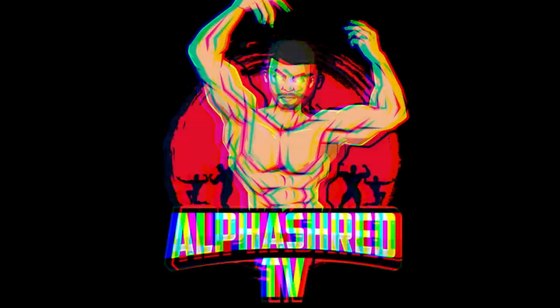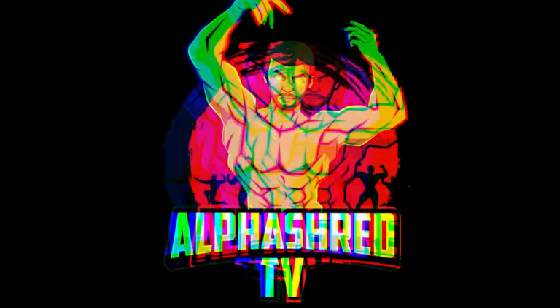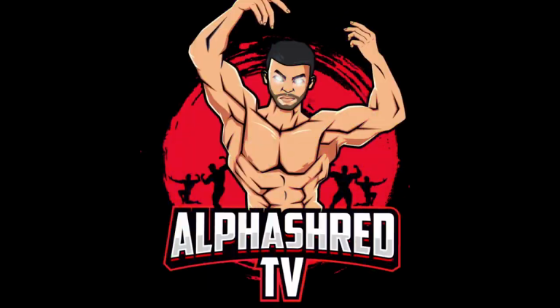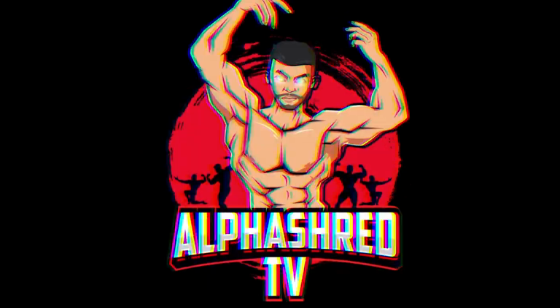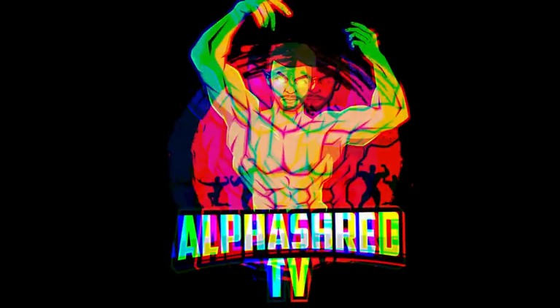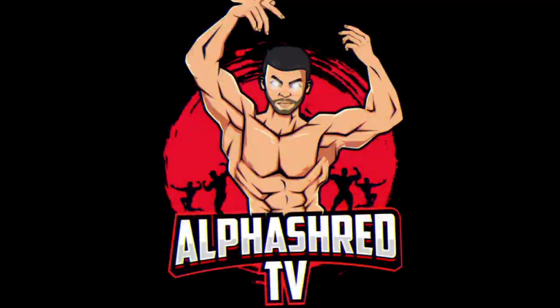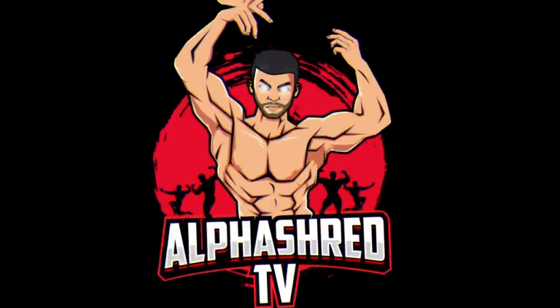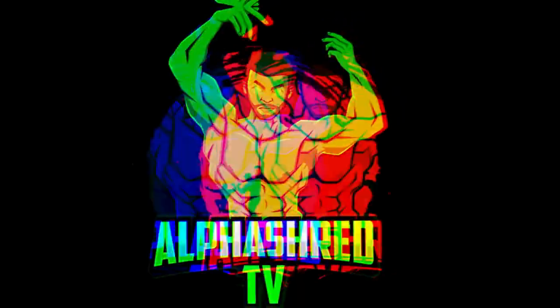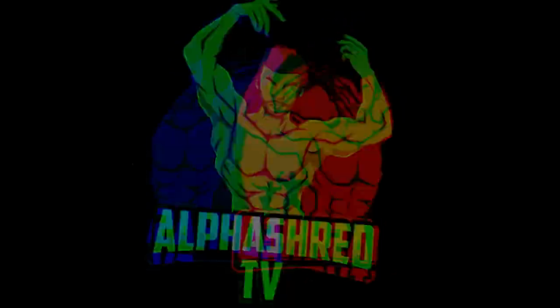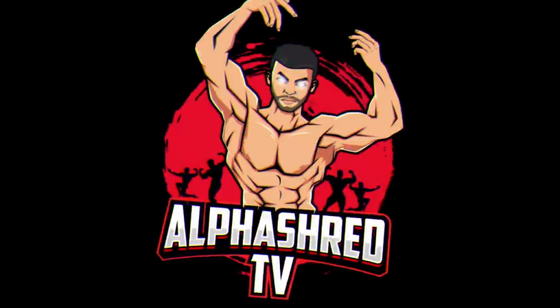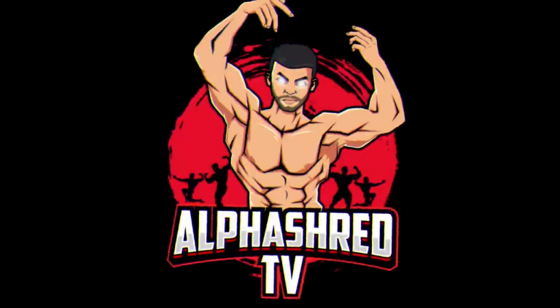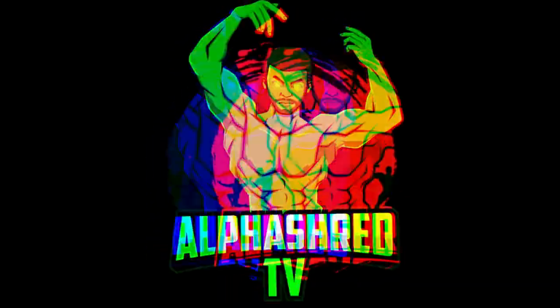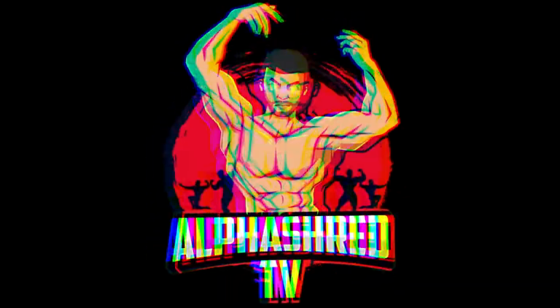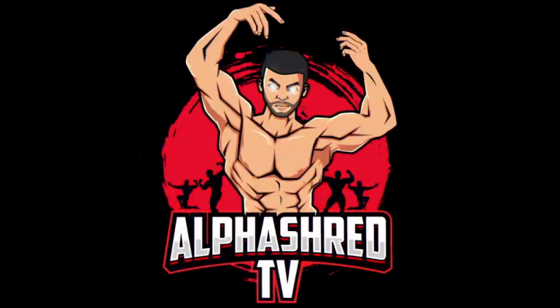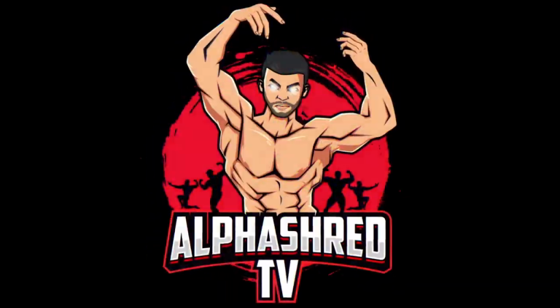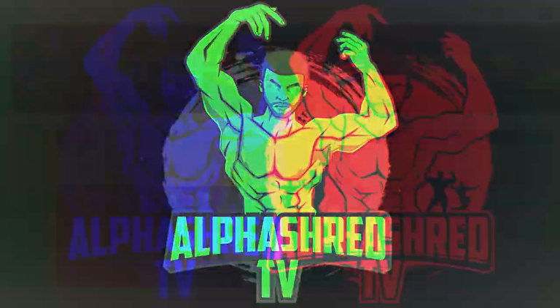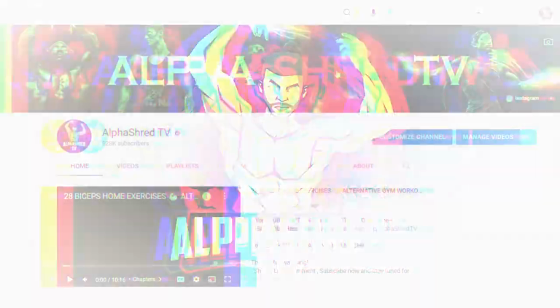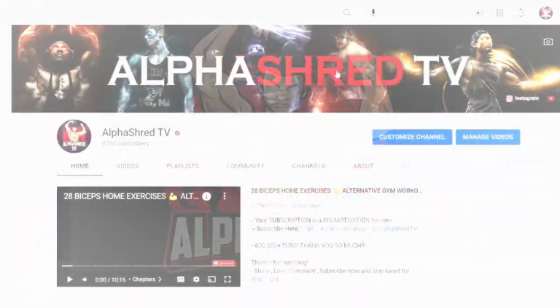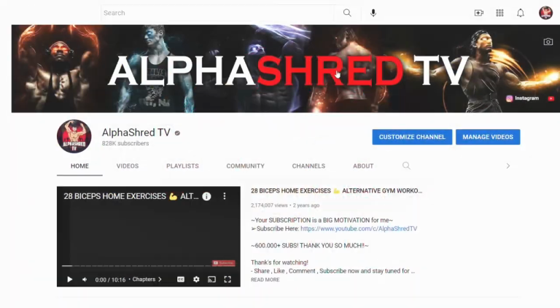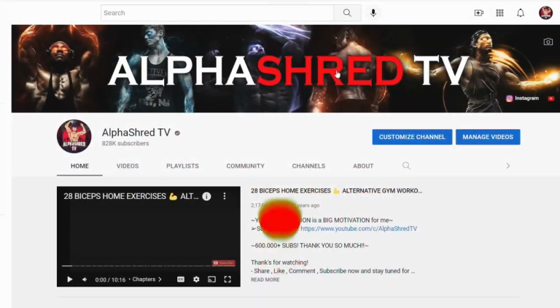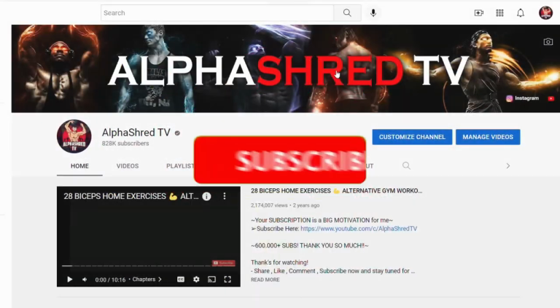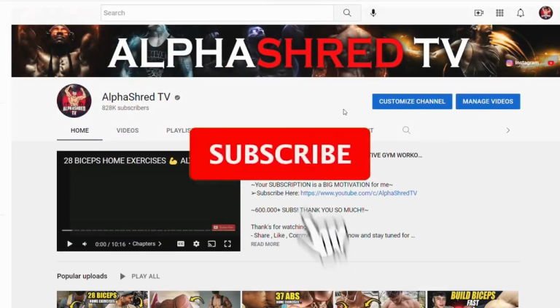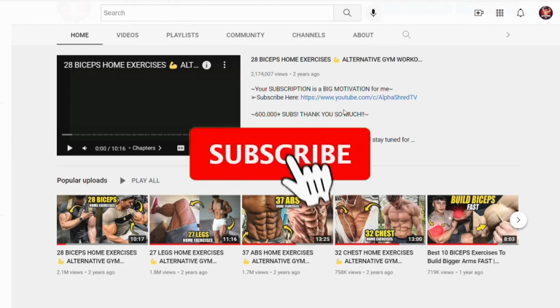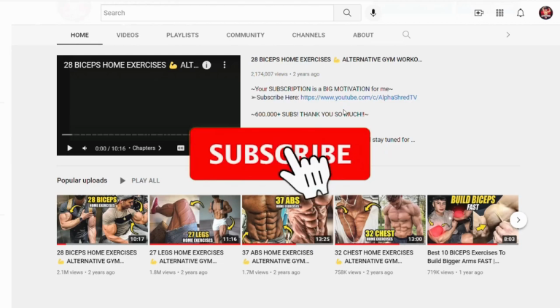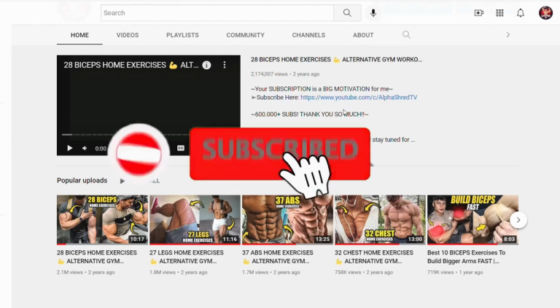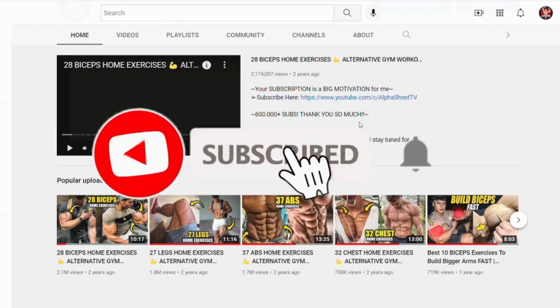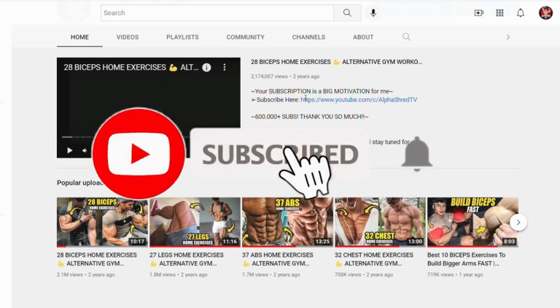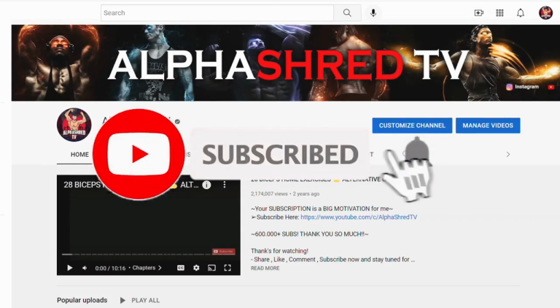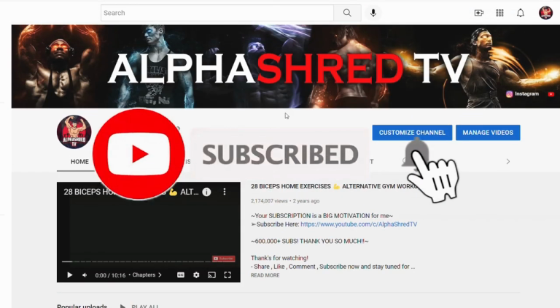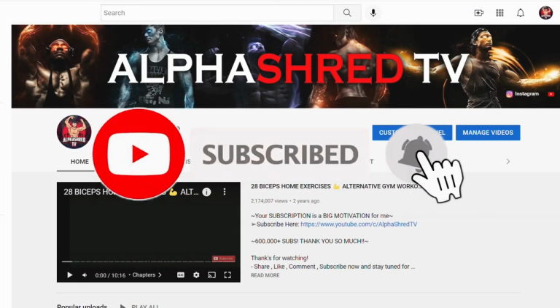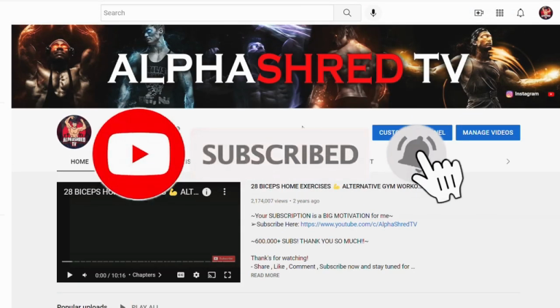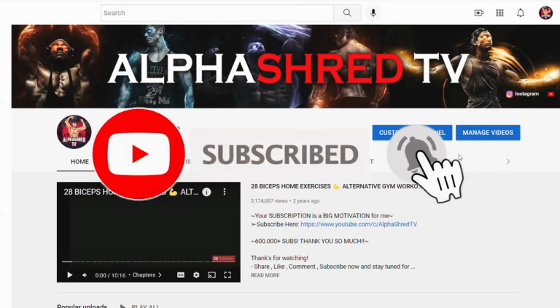Hello guys, welcome back to another video of Alpha Shred TV. Don't forget to subscribe and hit the bell icon so you don't miss any of our future videos.